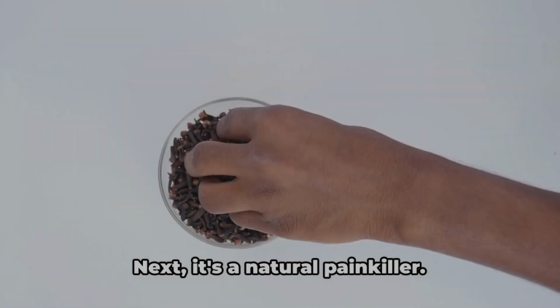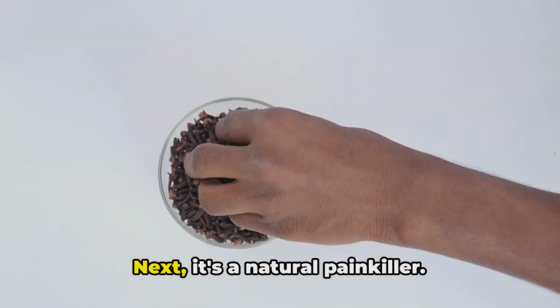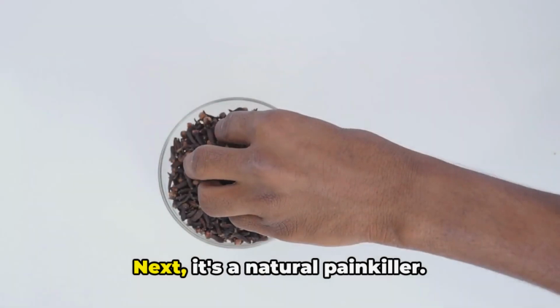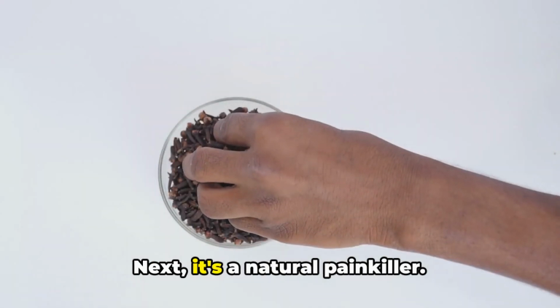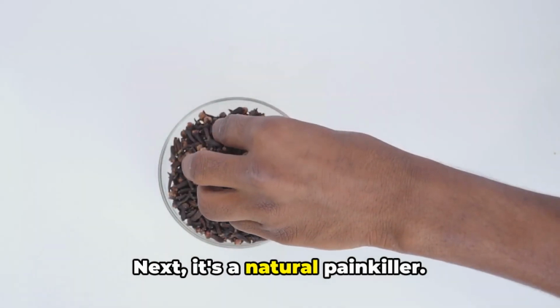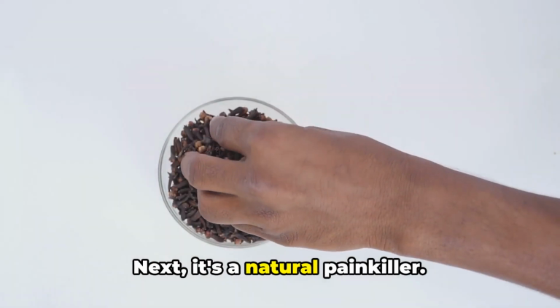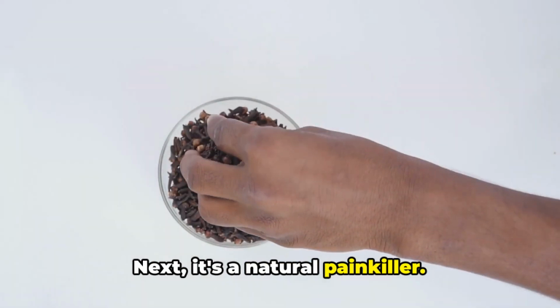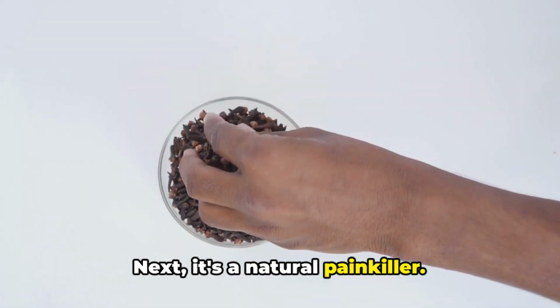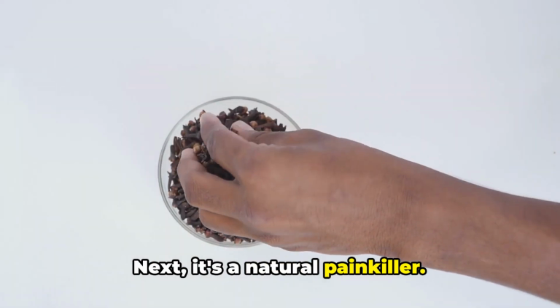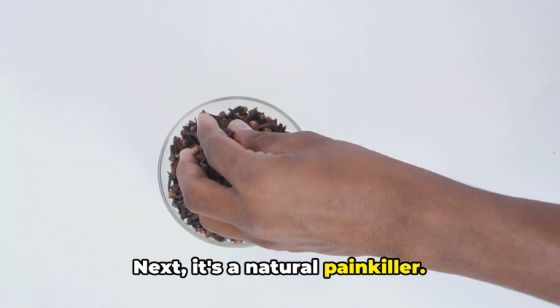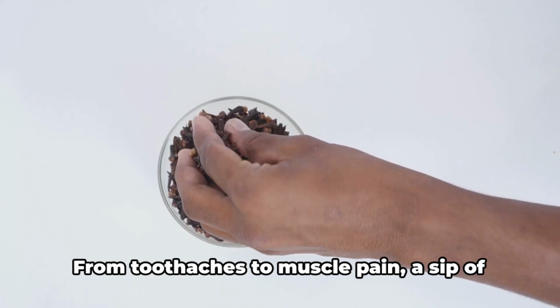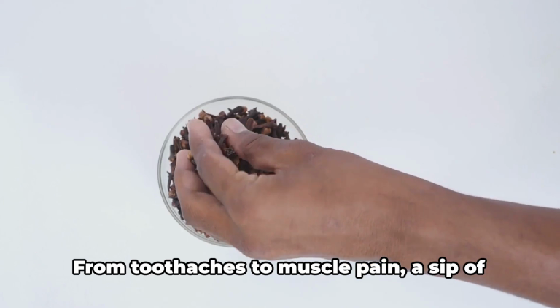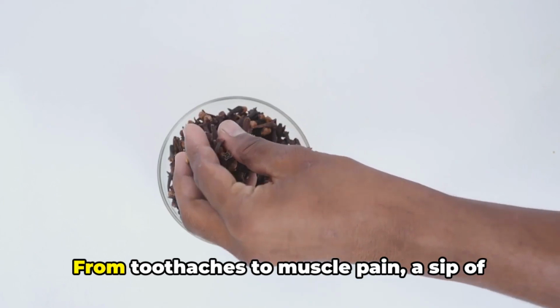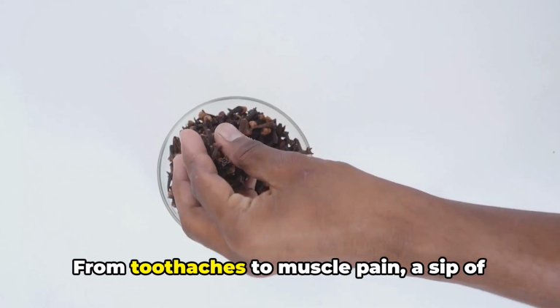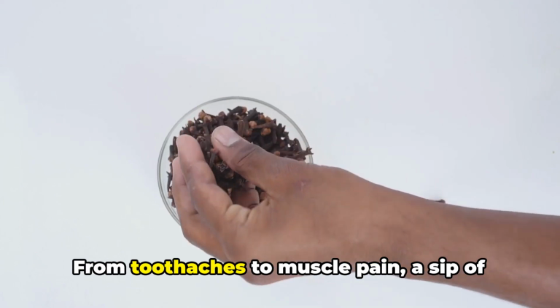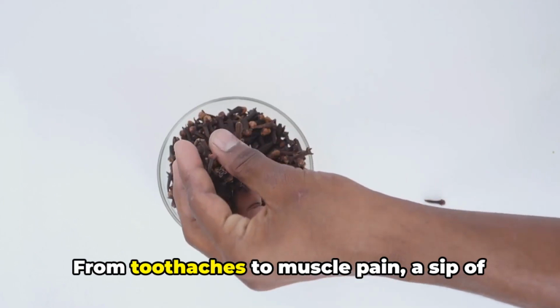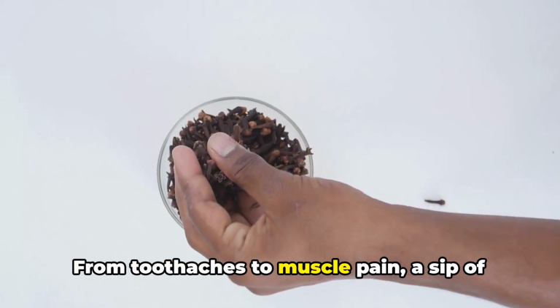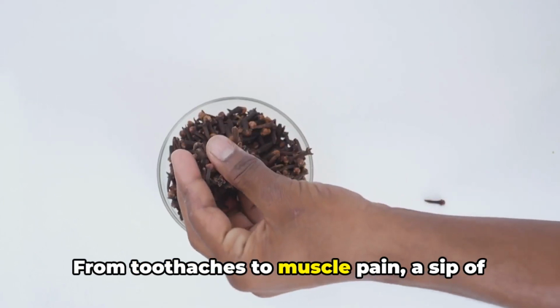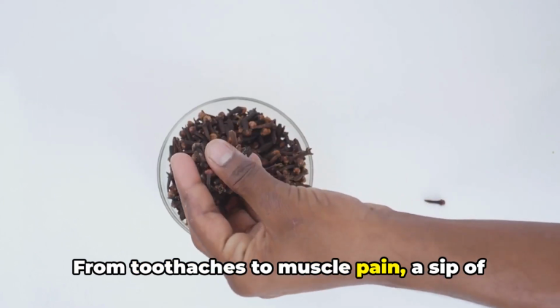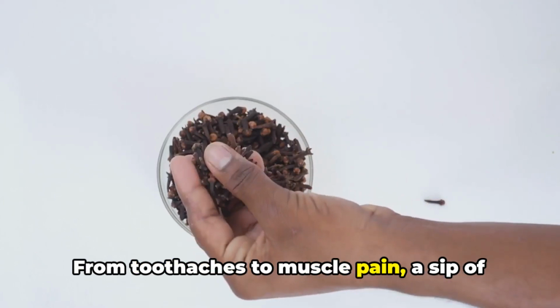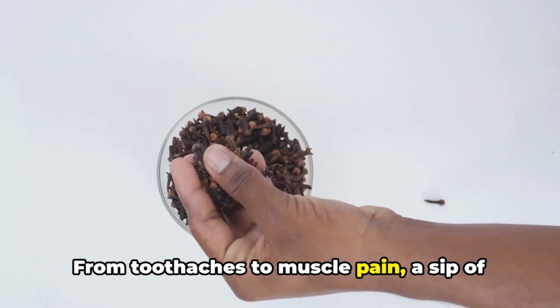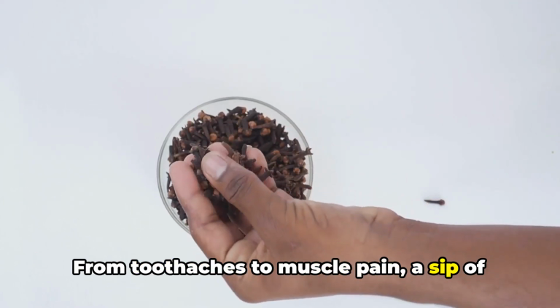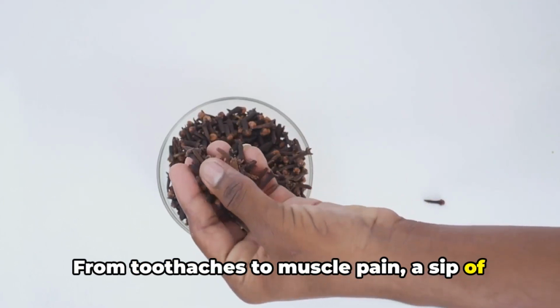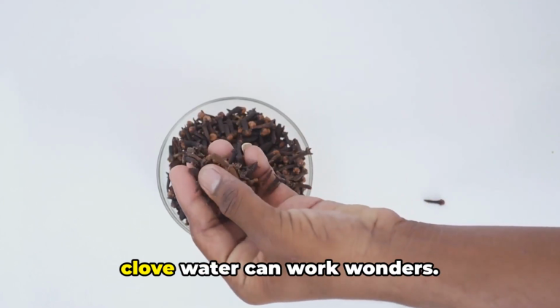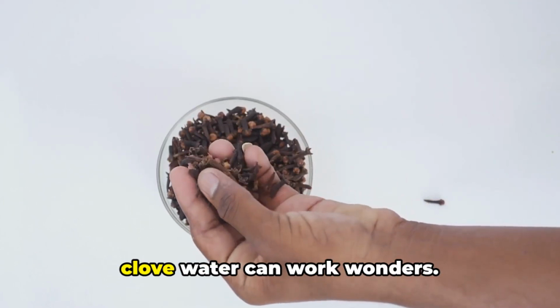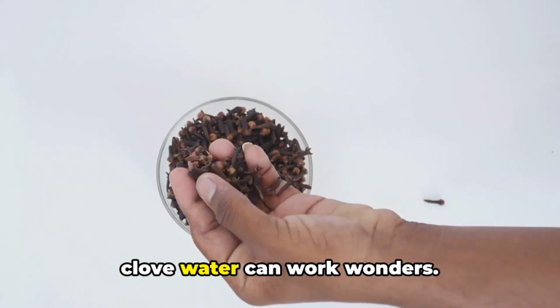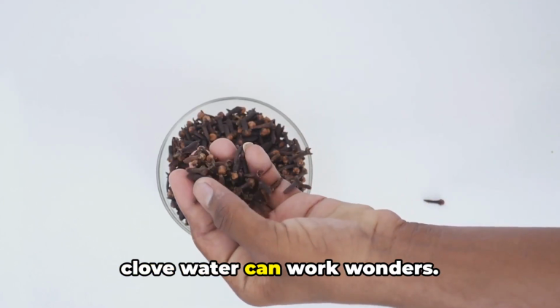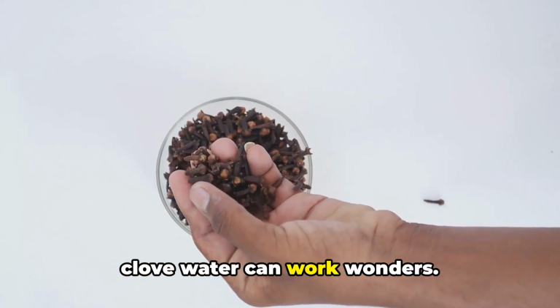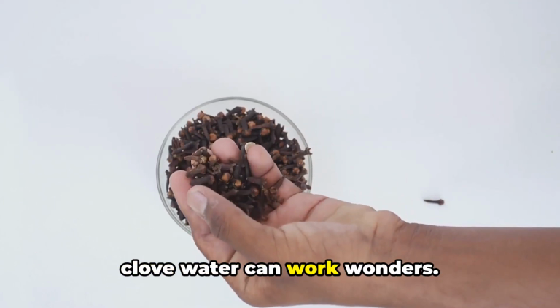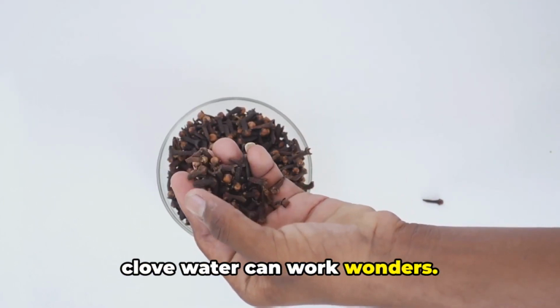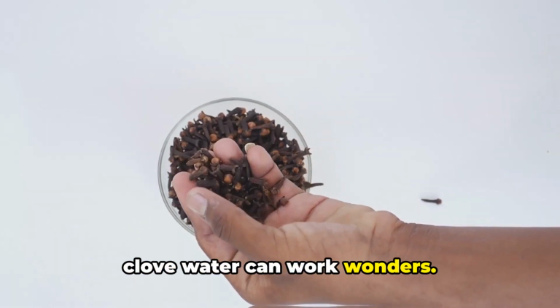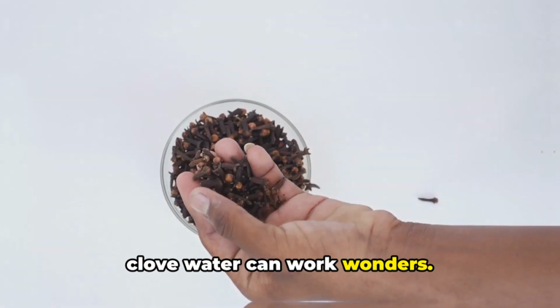Next, it's a natural painkiller. From toothaches to muscle pain, a sip of clove water can work wonders.